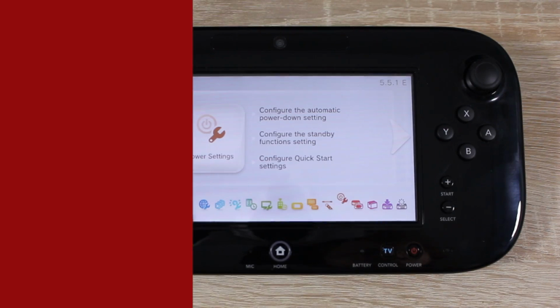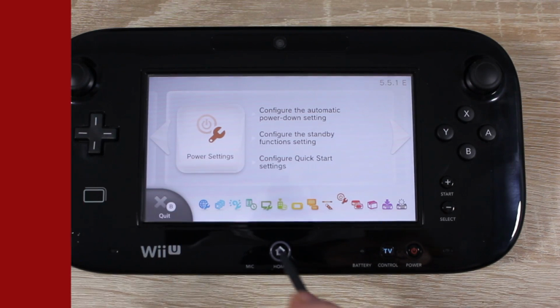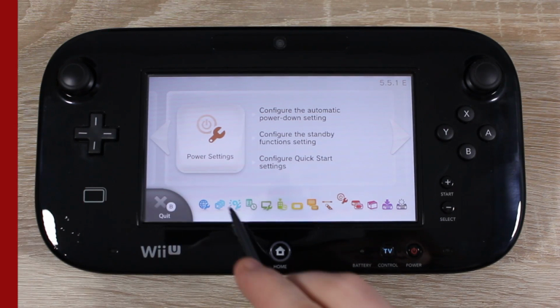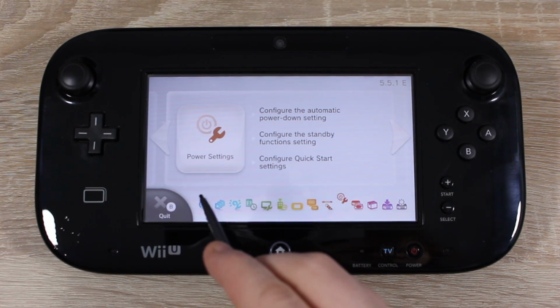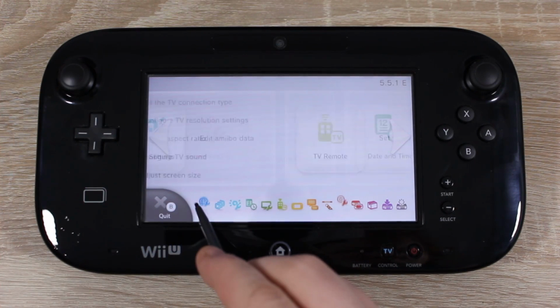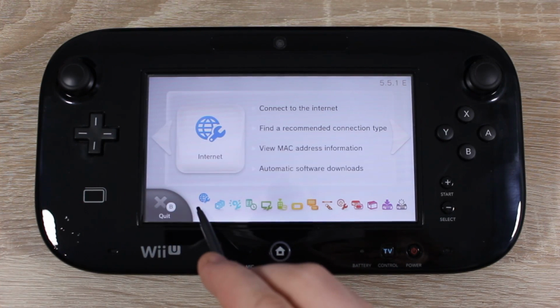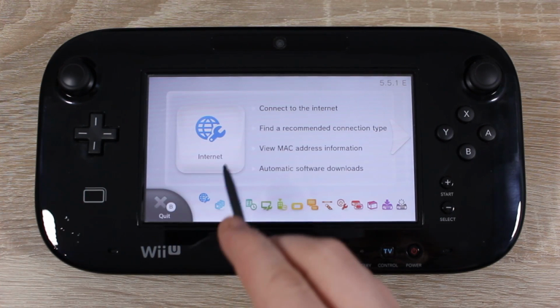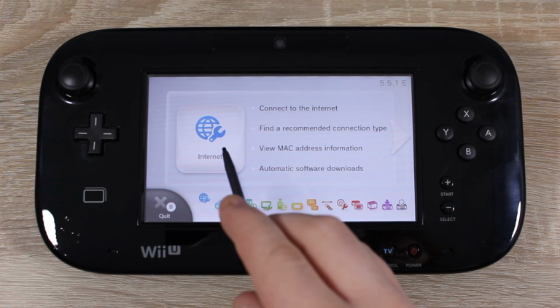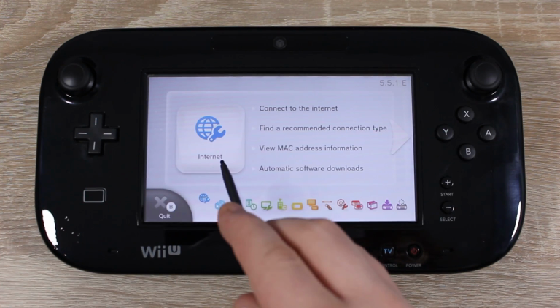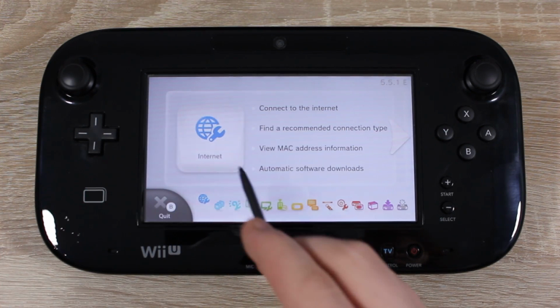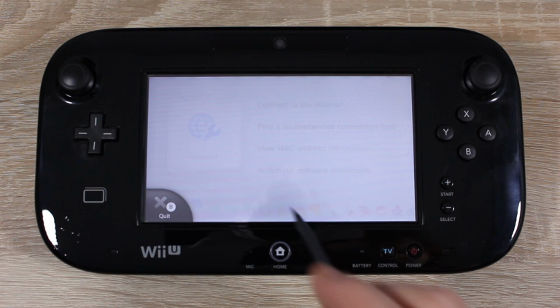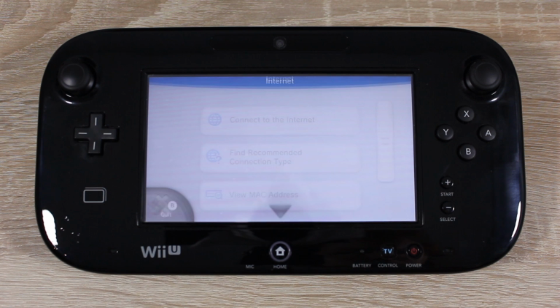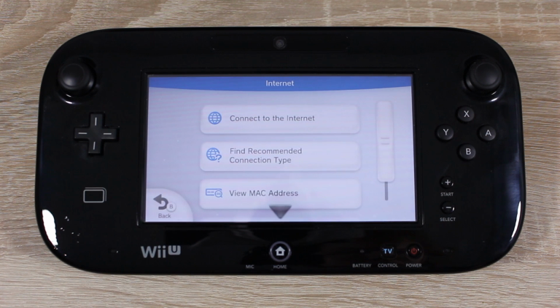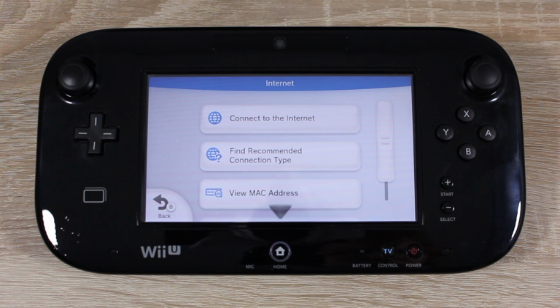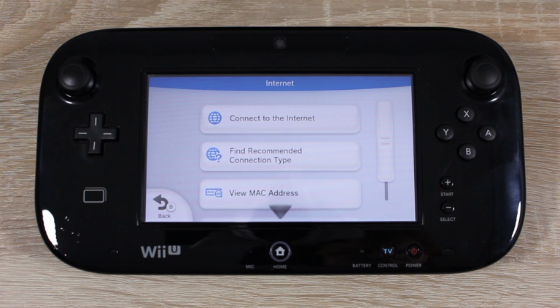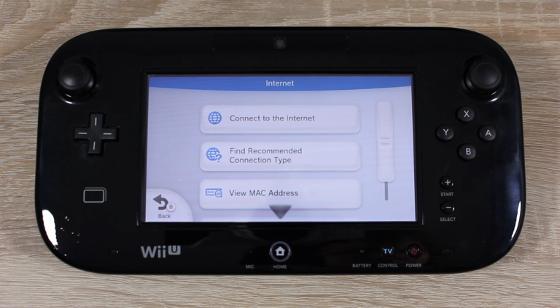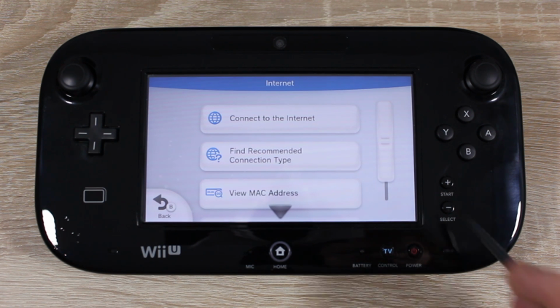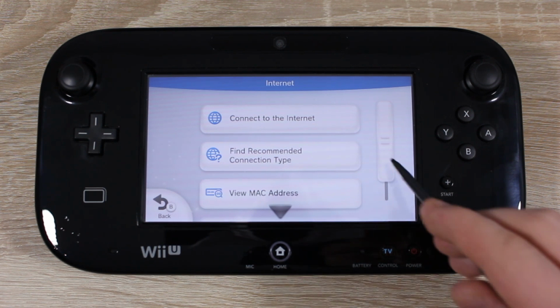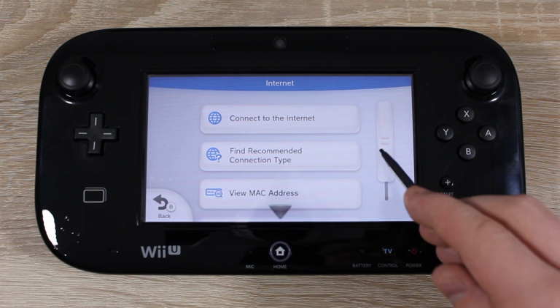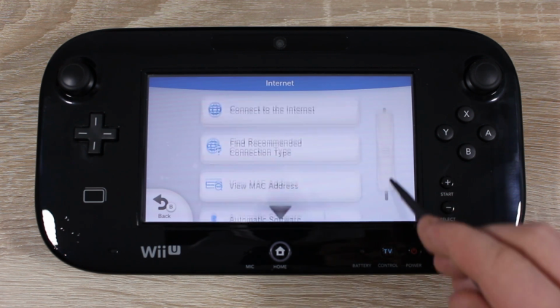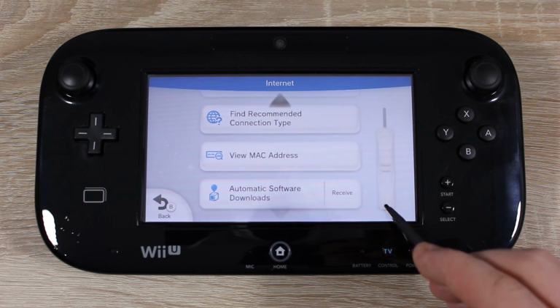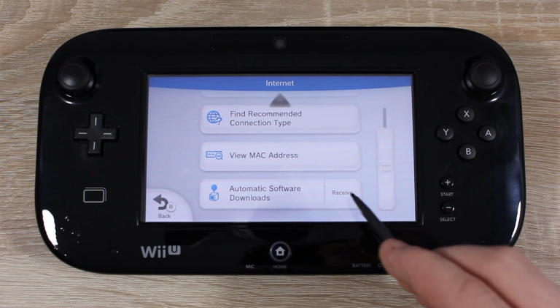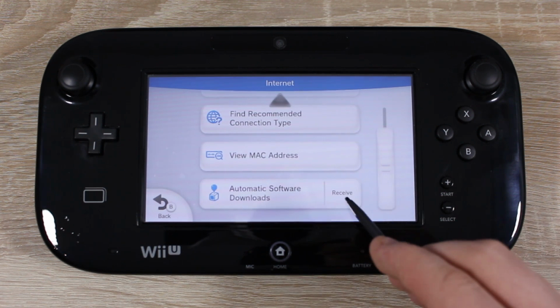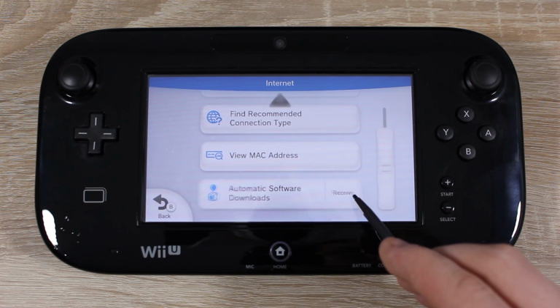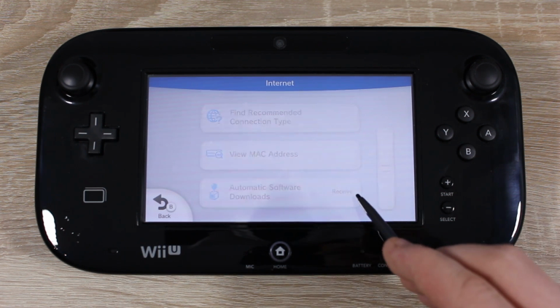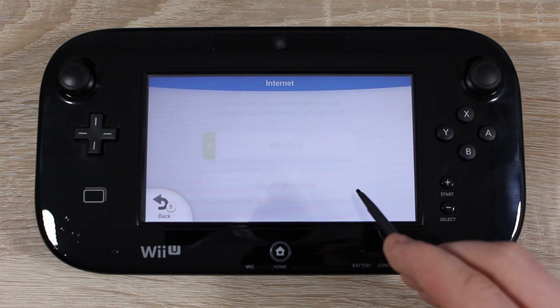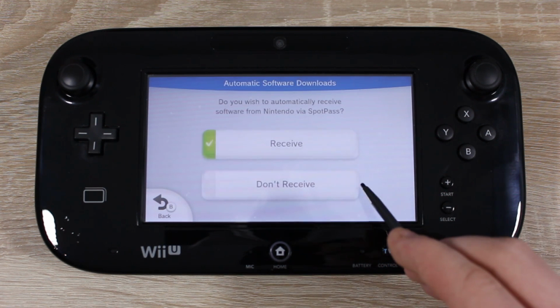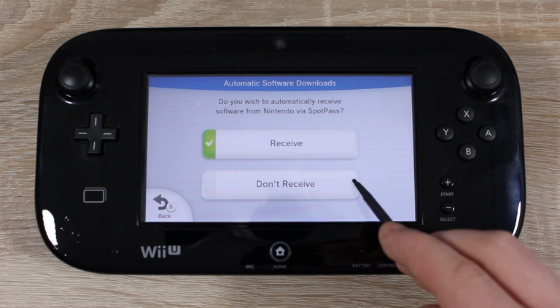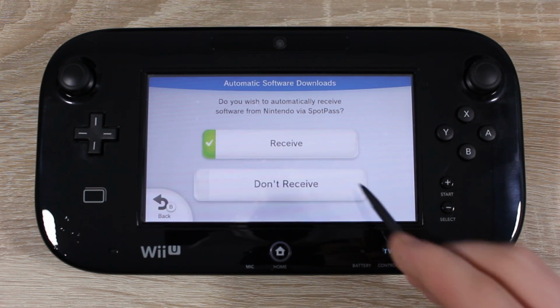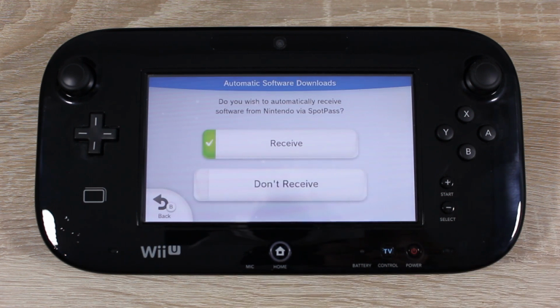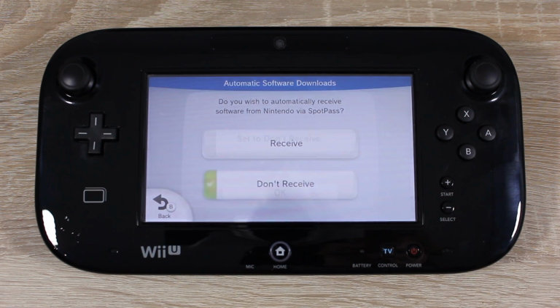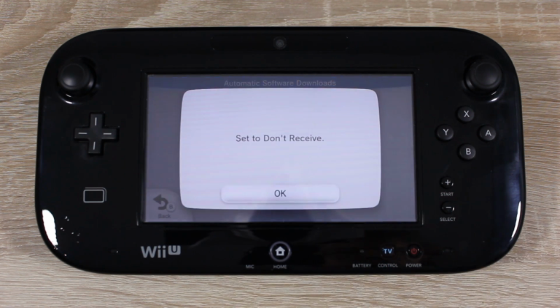Now scroll over to internet settings and set automatic software downloads to don't receive.